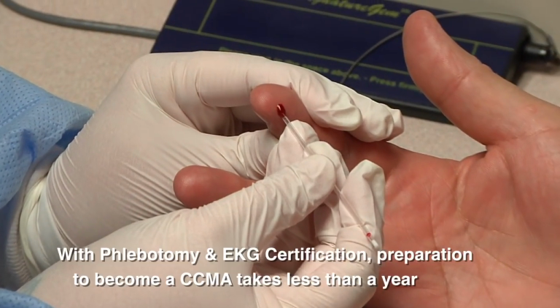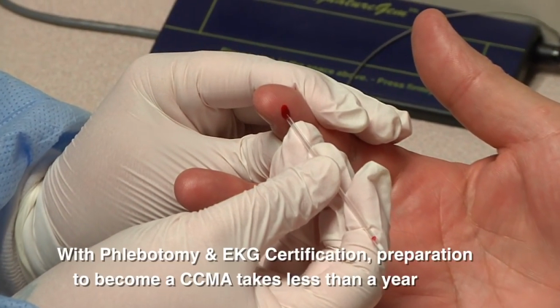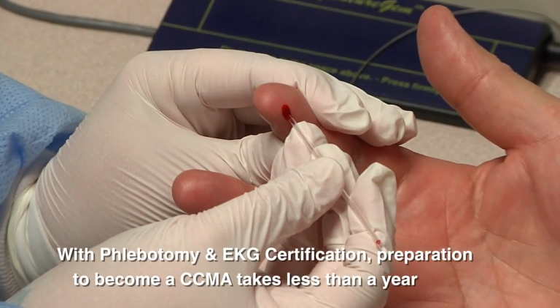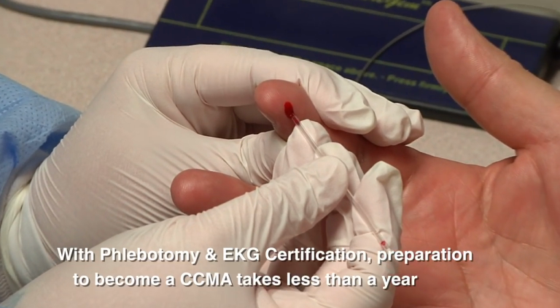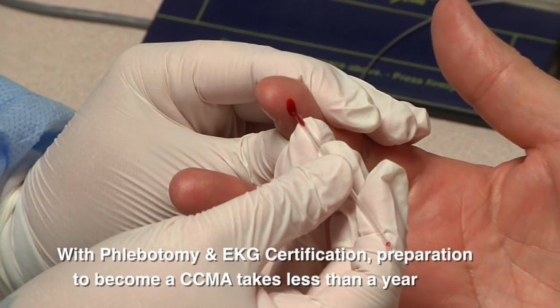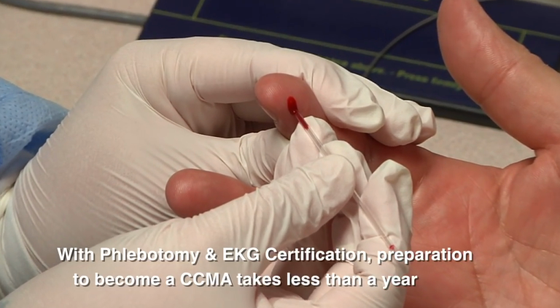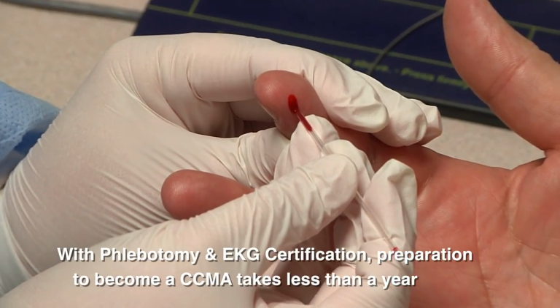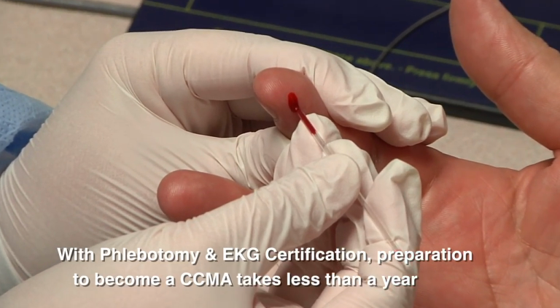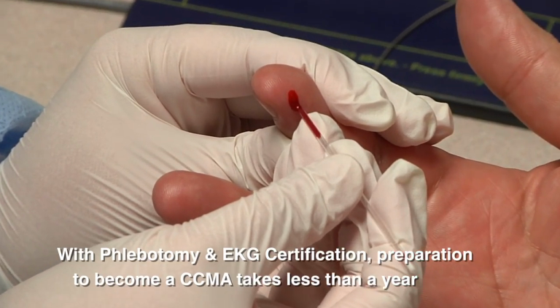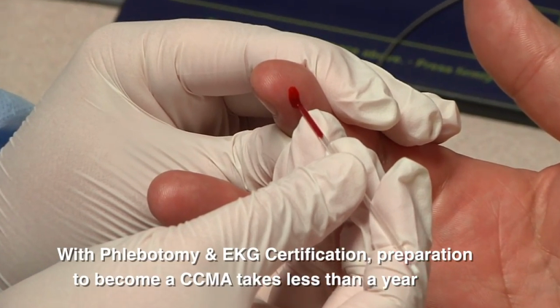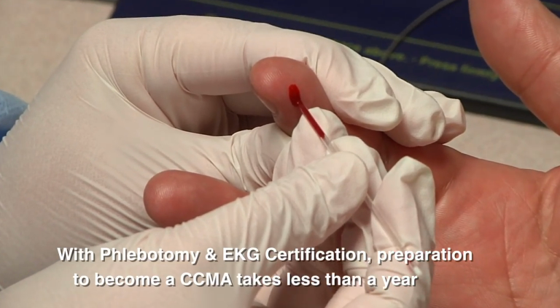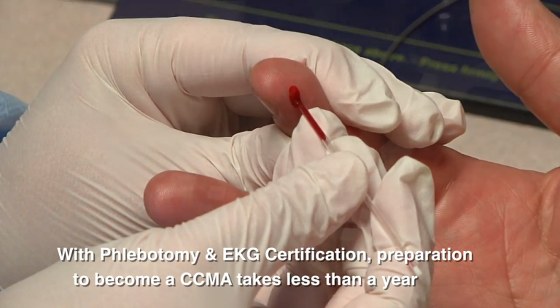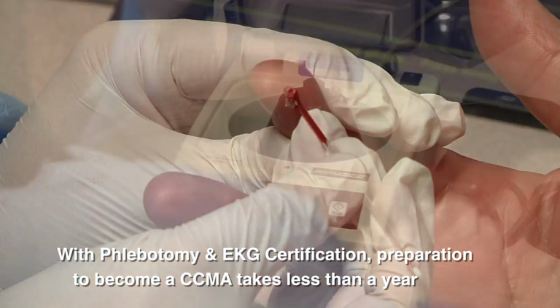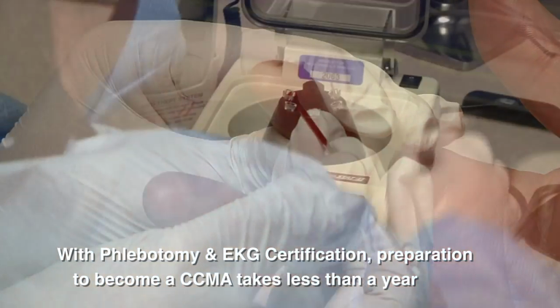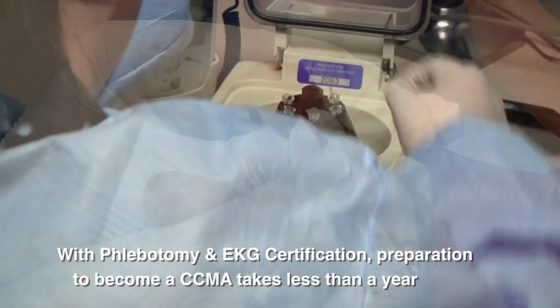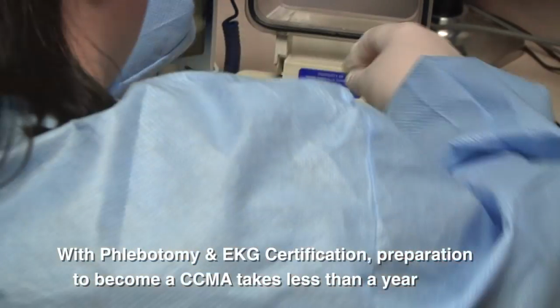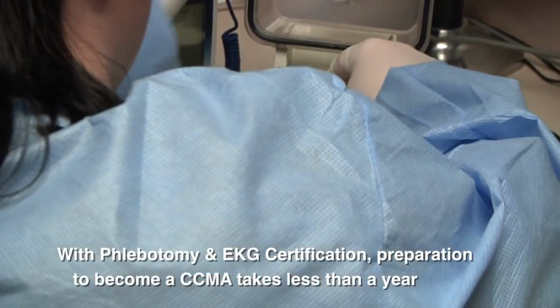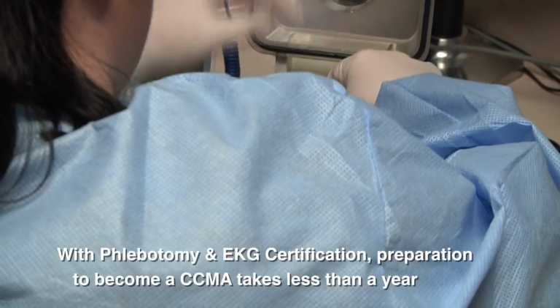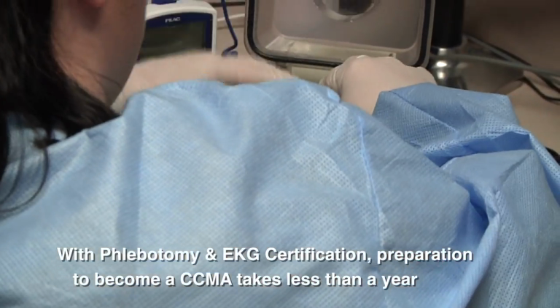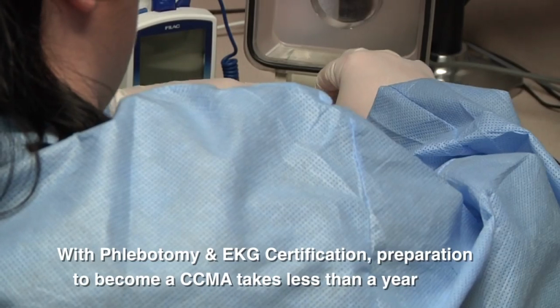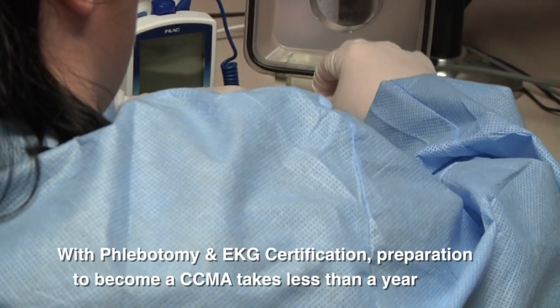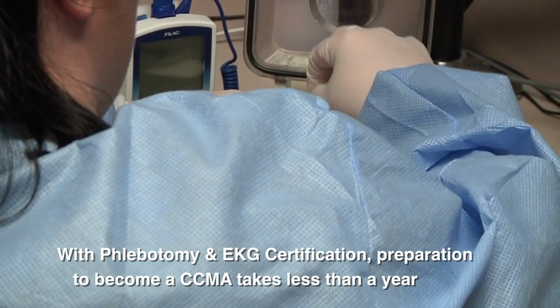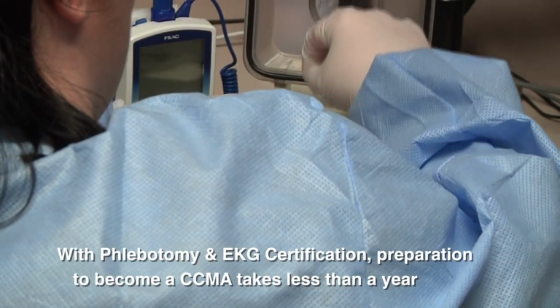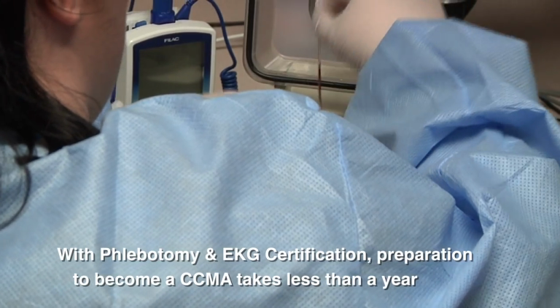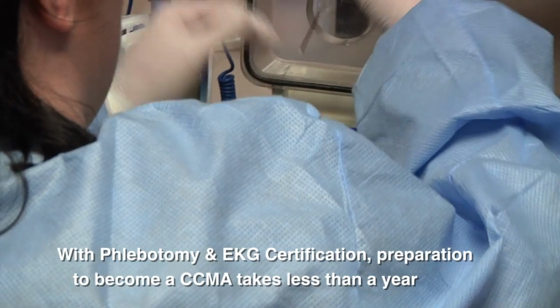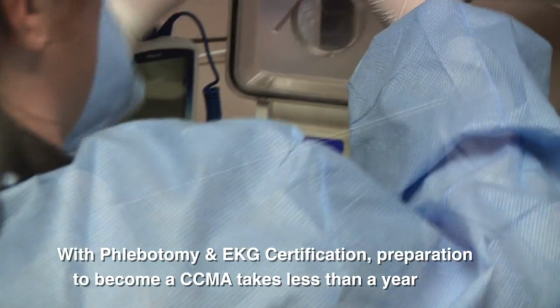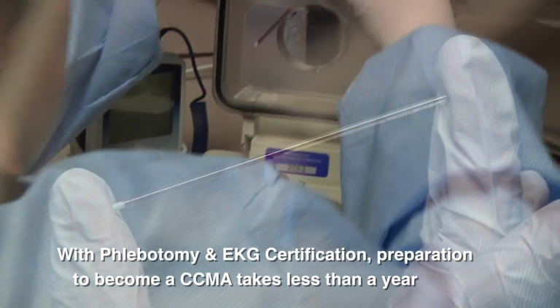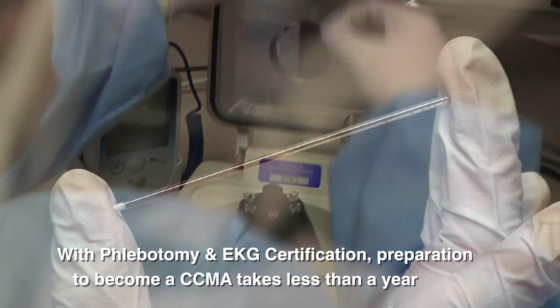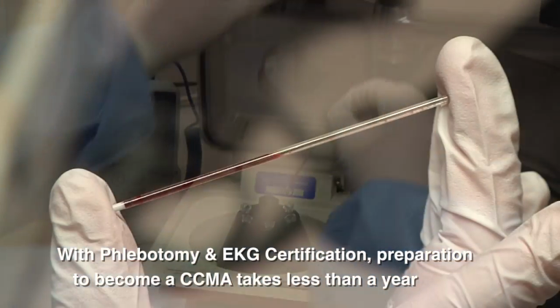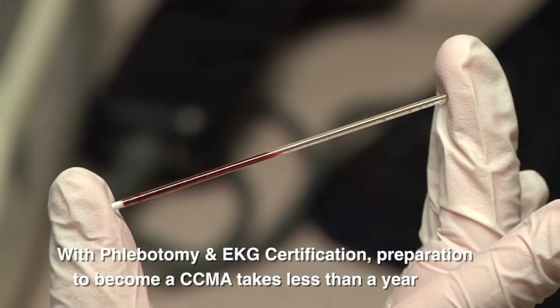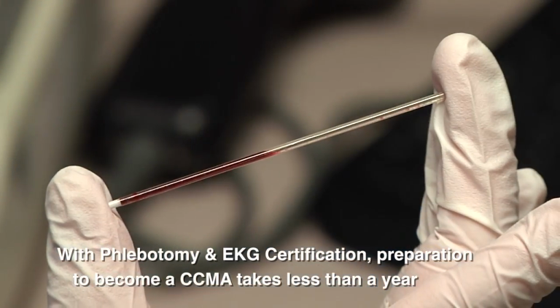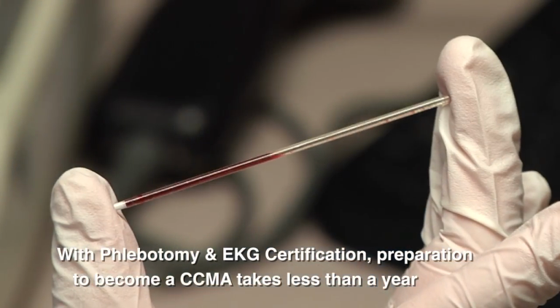With existing certifications in phlebotomy and EKG, you can become a CCMA in less than a year.